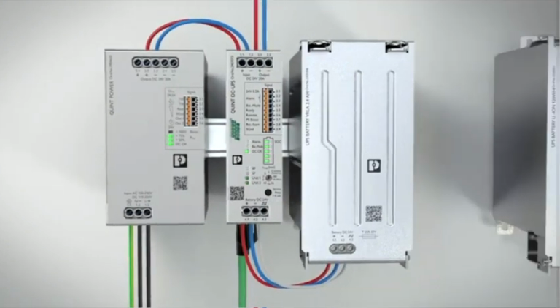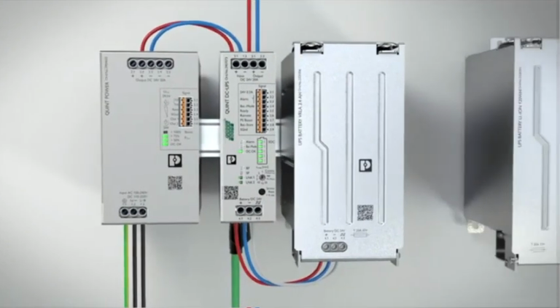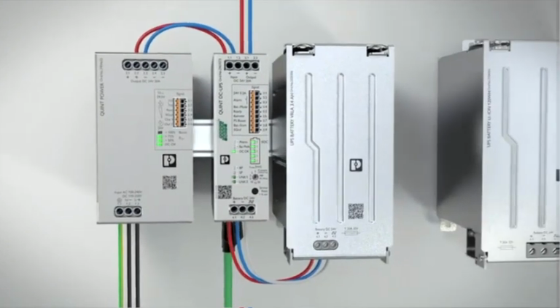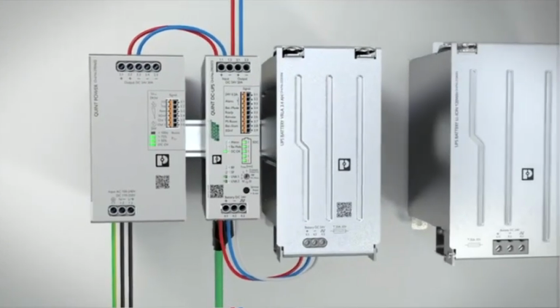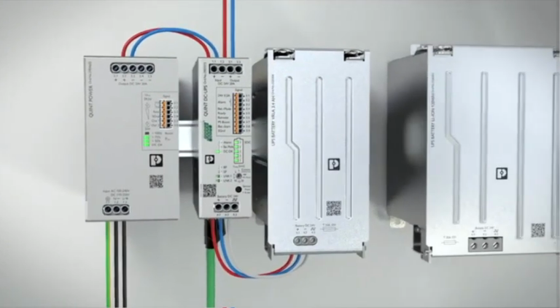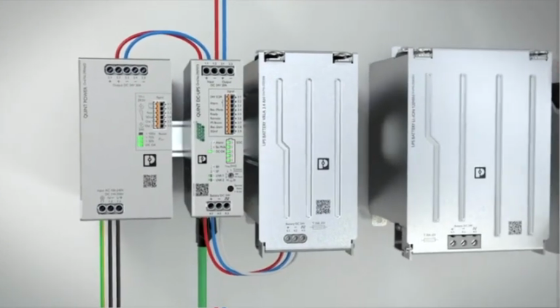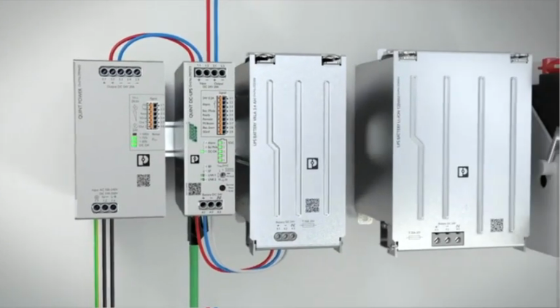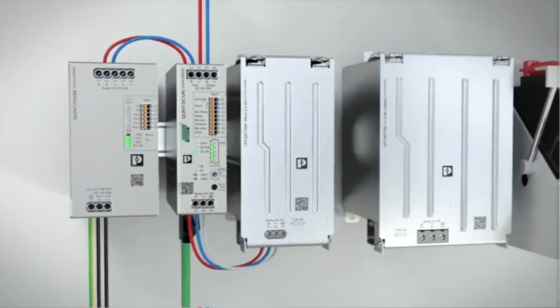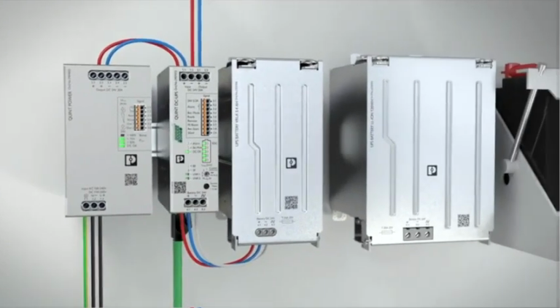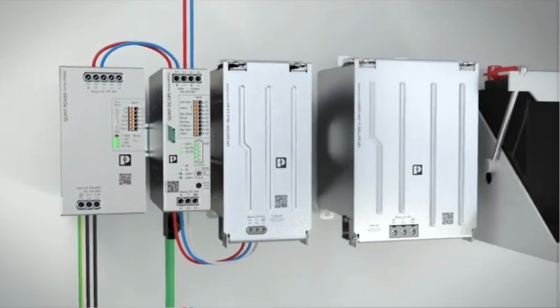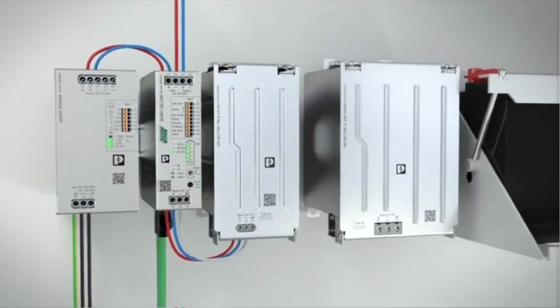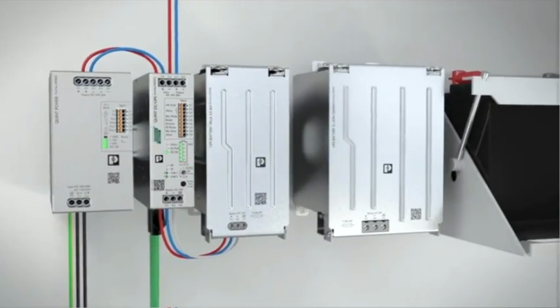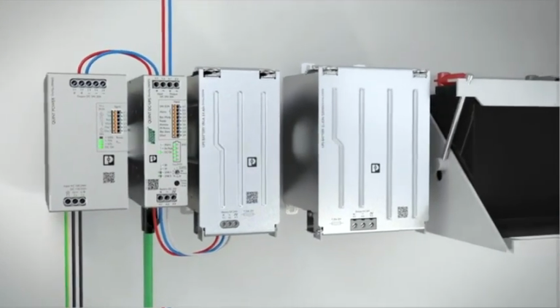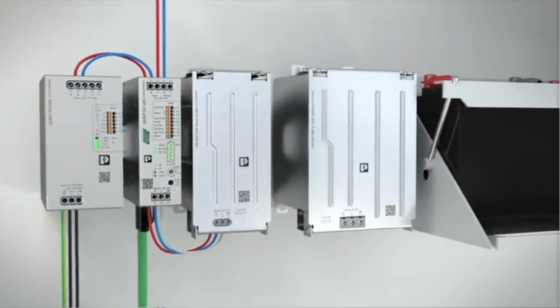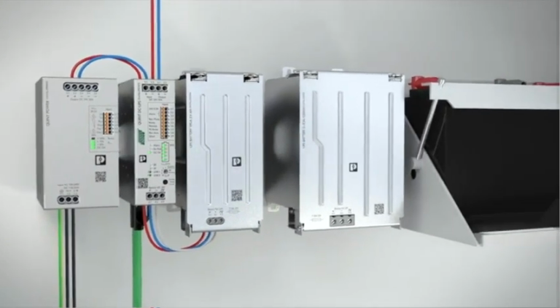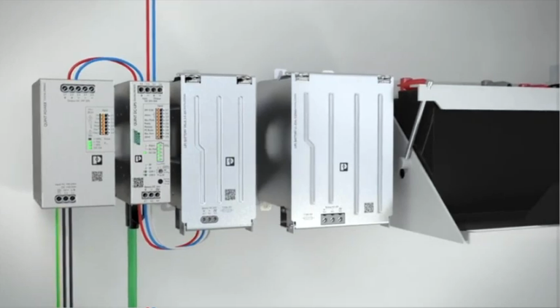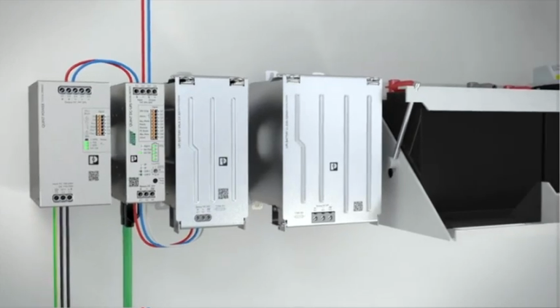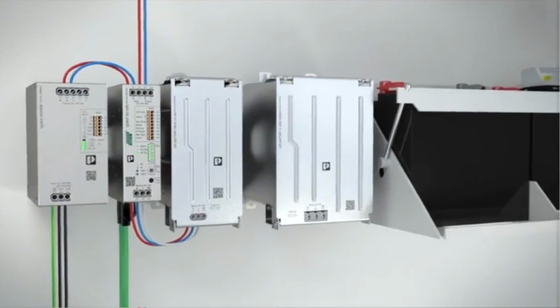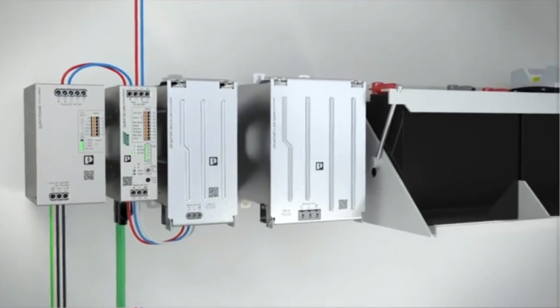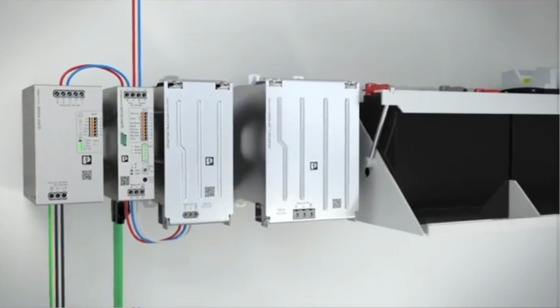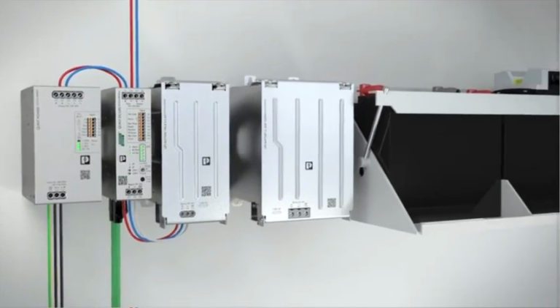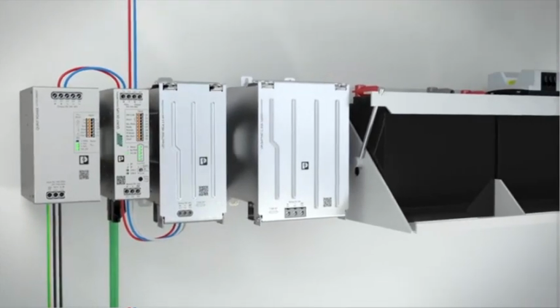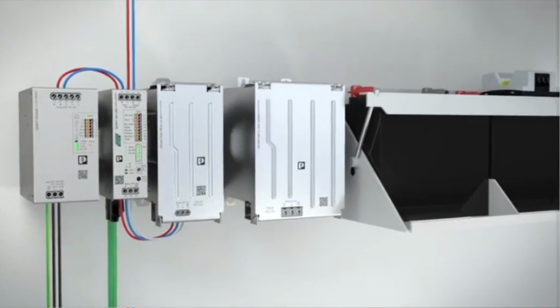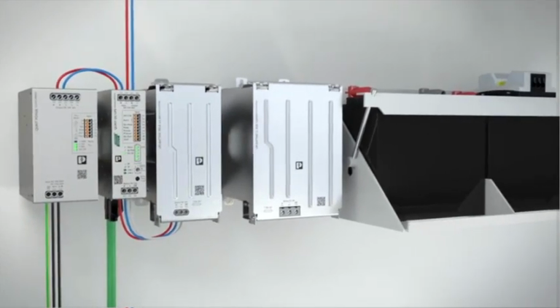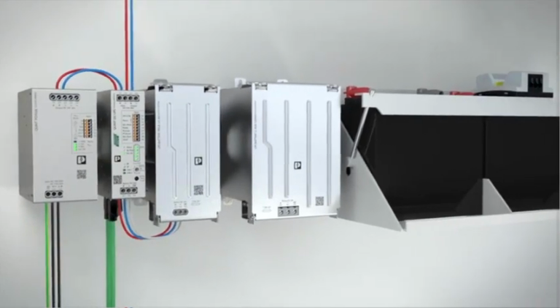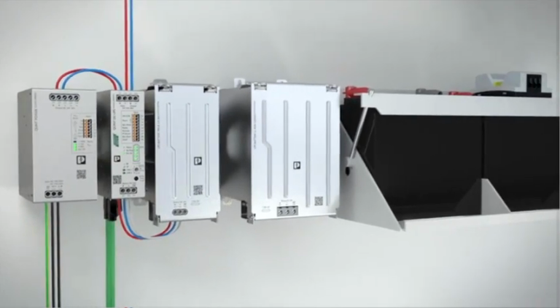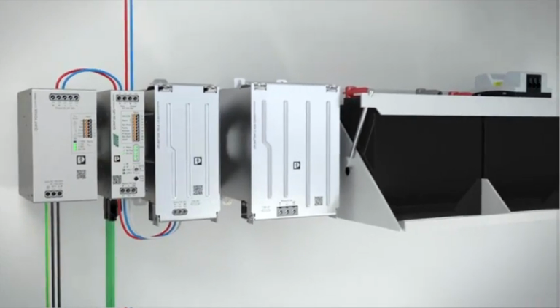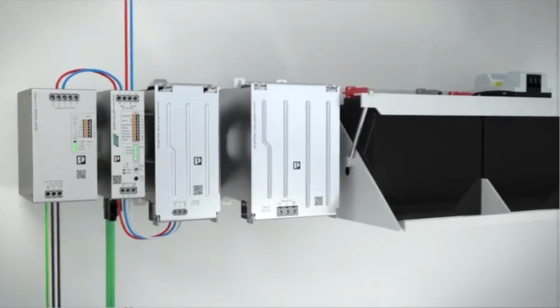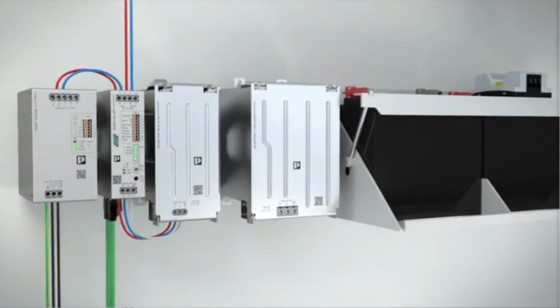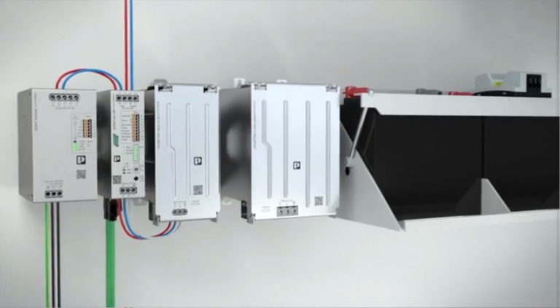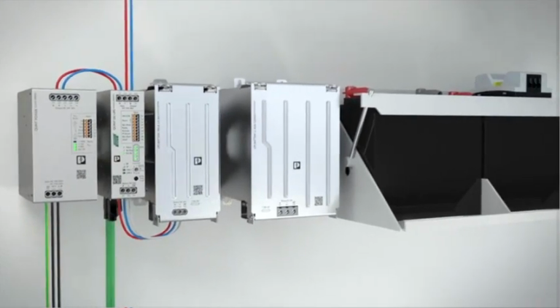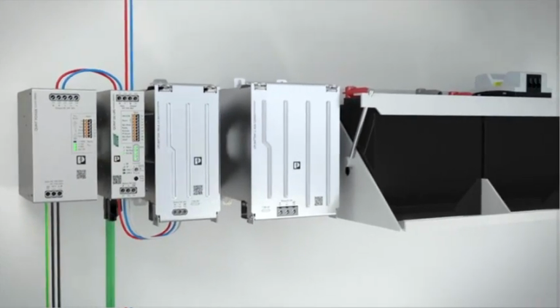The powerful battery charger and large battery capacities enable long buffer times and ensure permanent availability of your system.